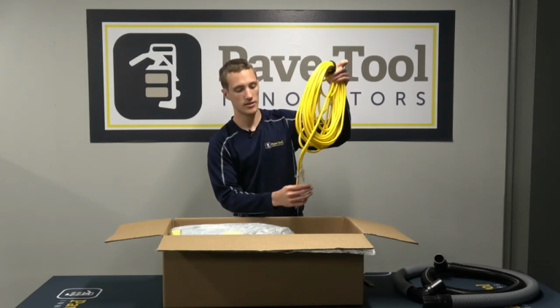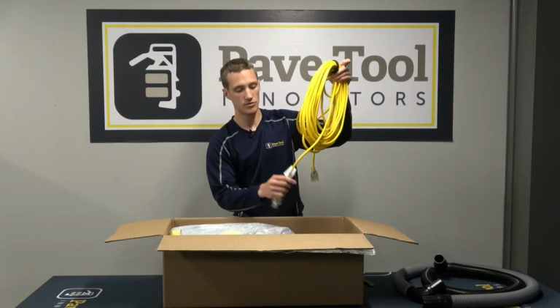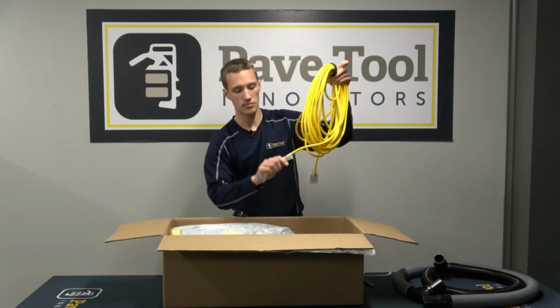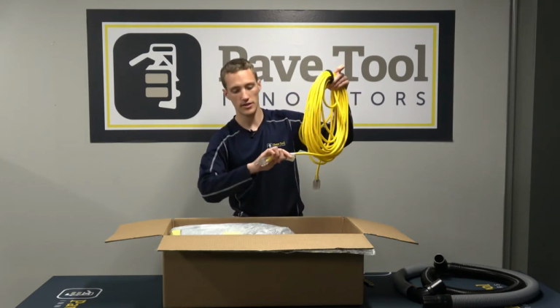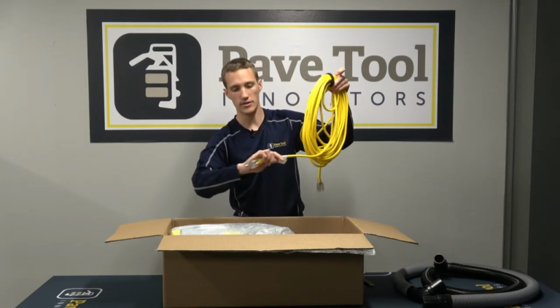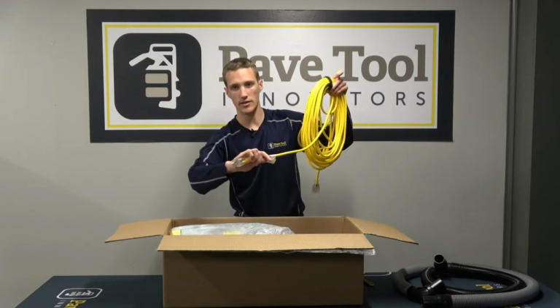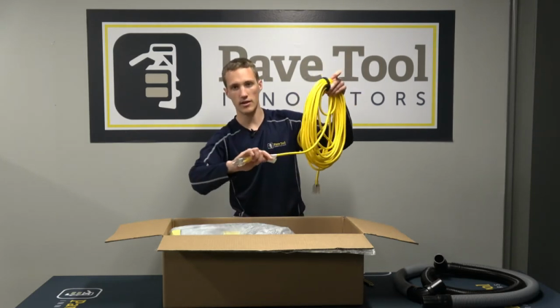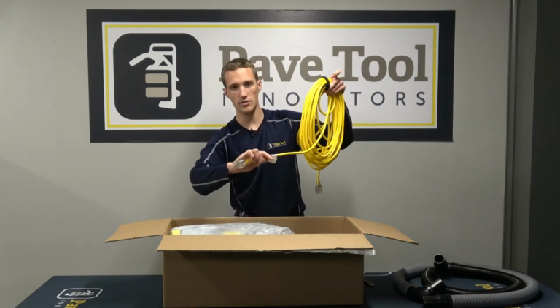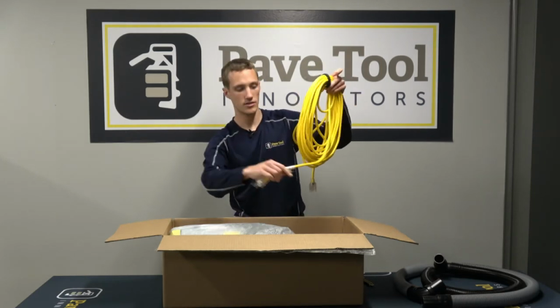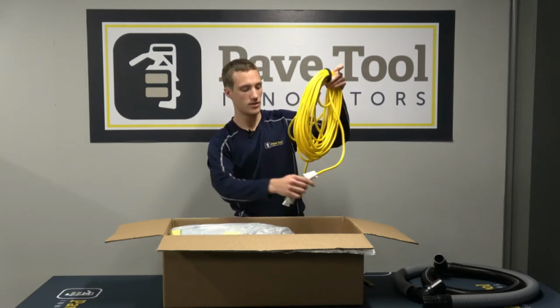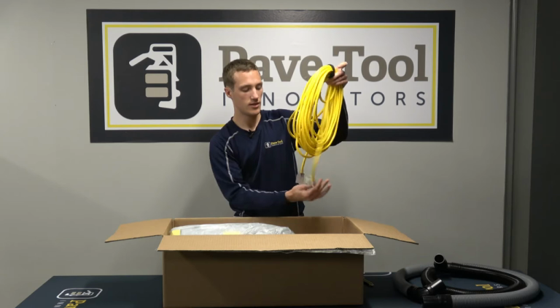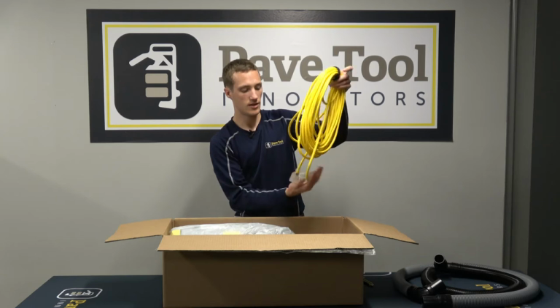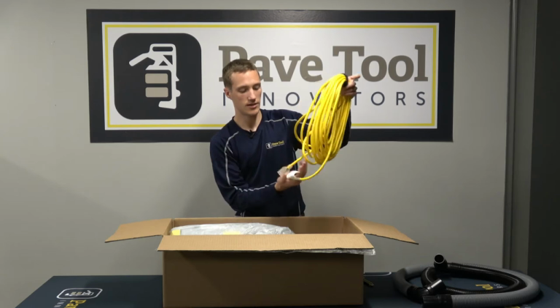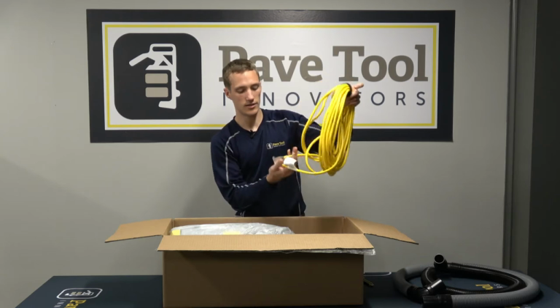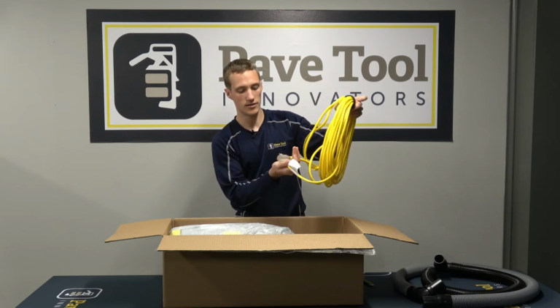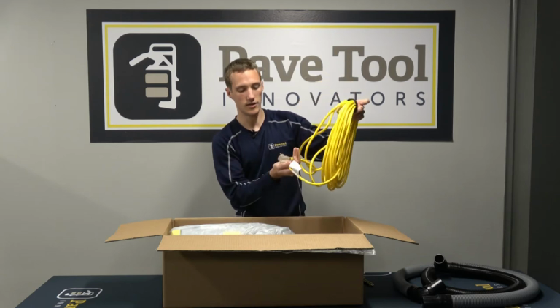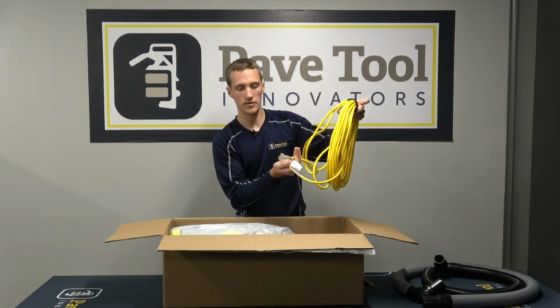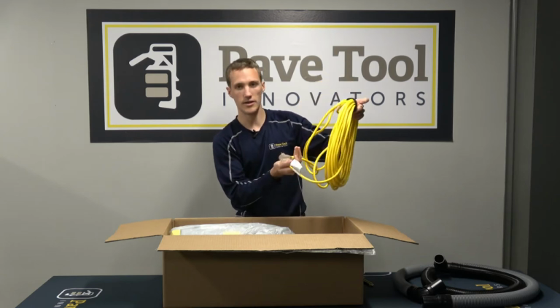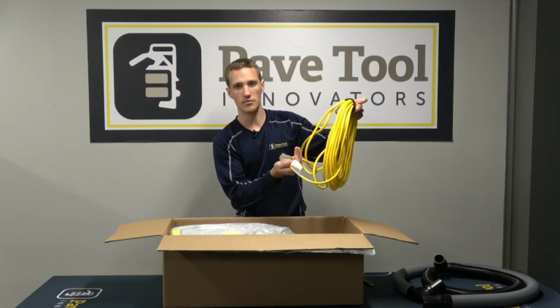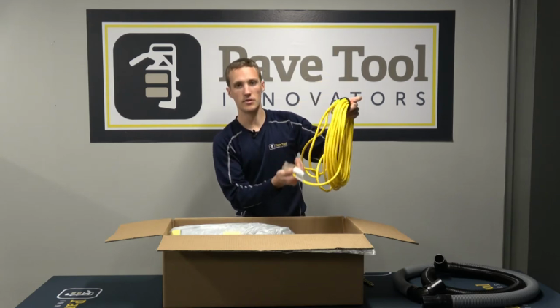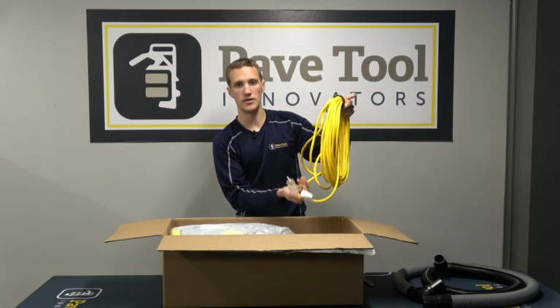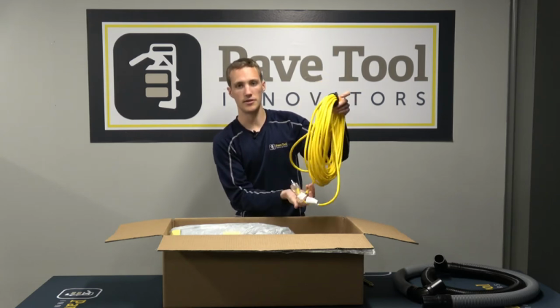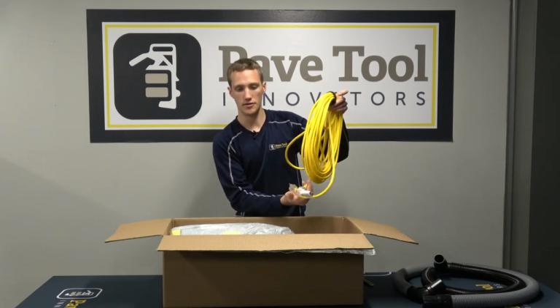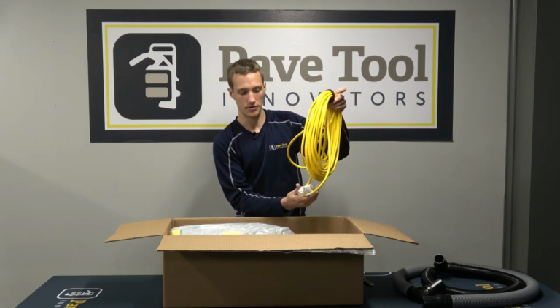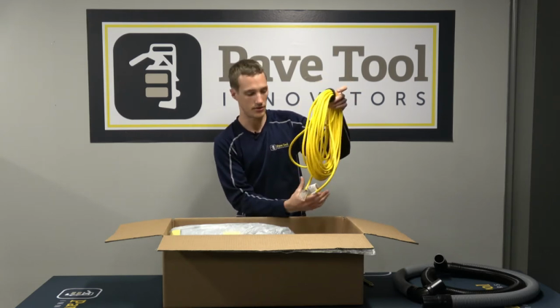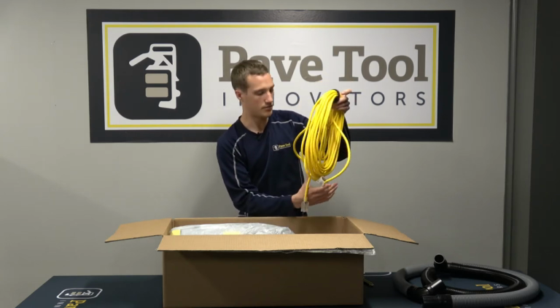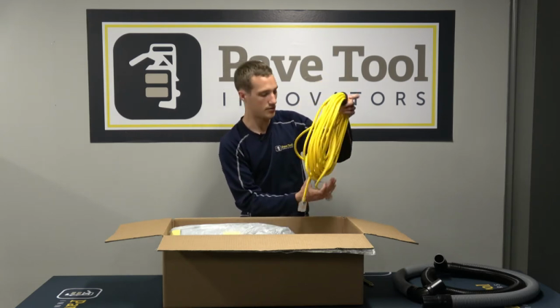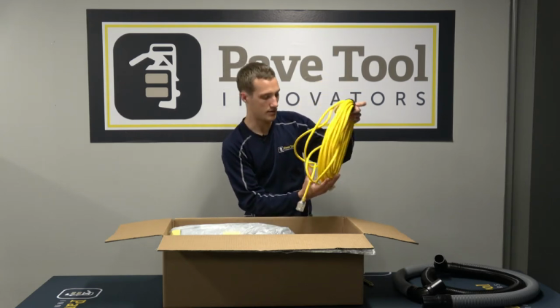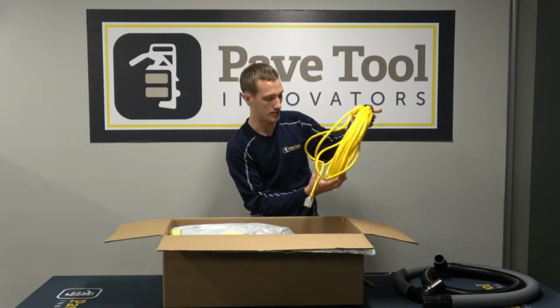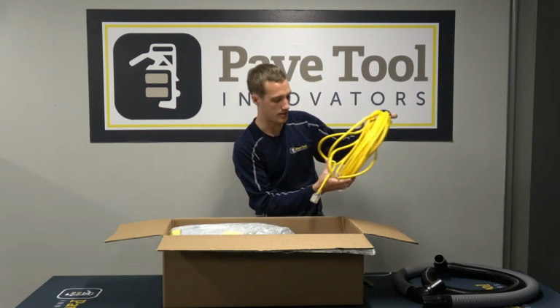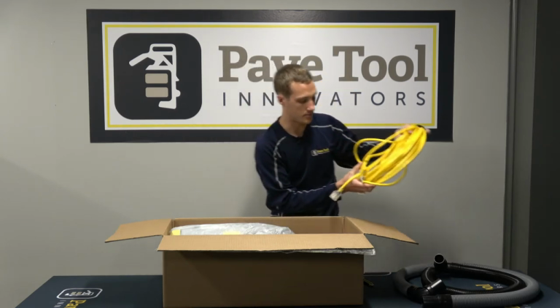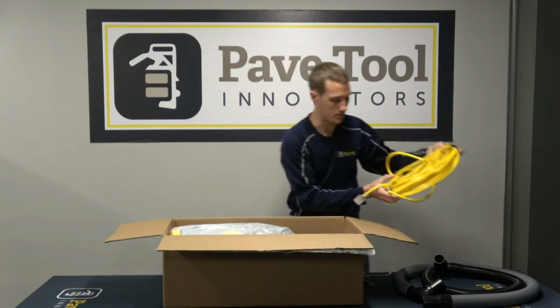The other piece in the box is our 50-foot extension cord. This will plug into the house and the other end will plug into your unit — we'll show you how to hook that up too.